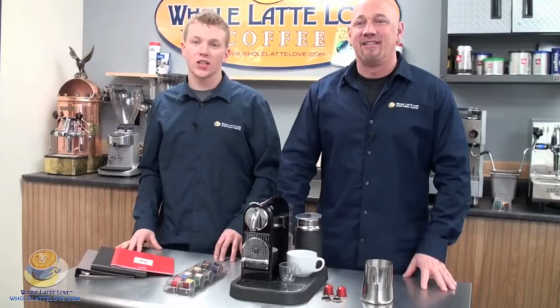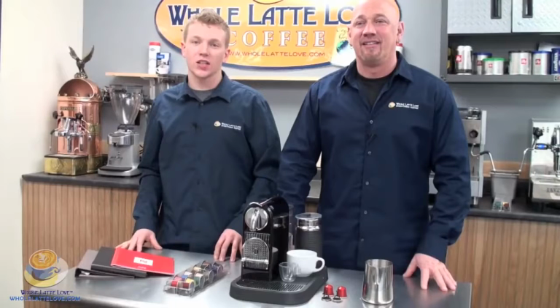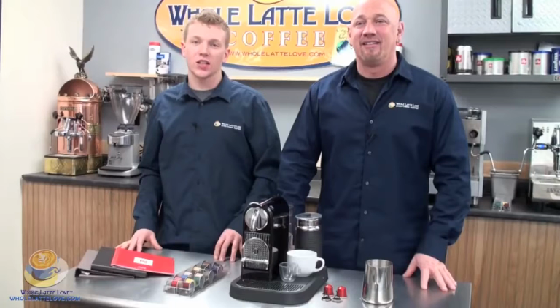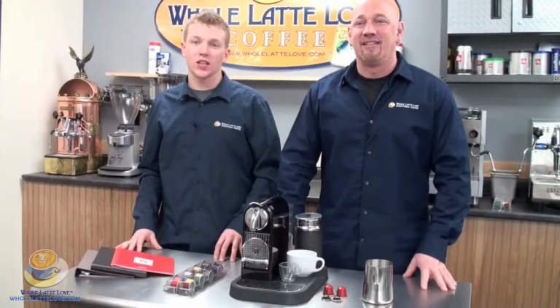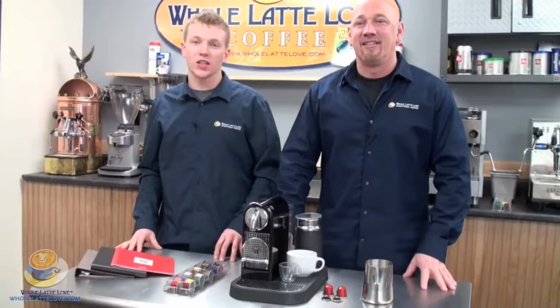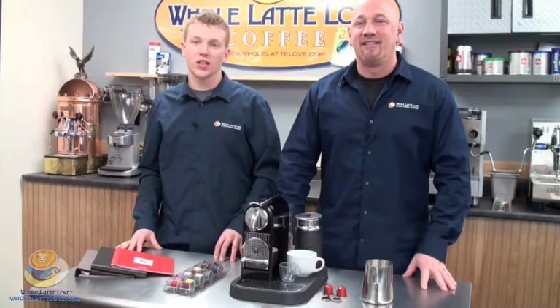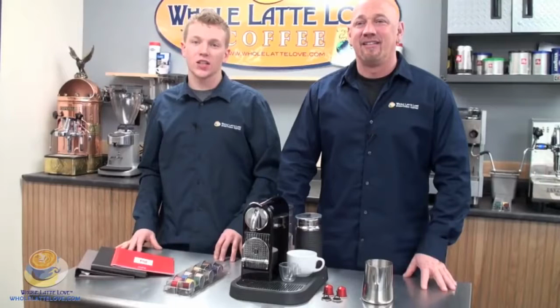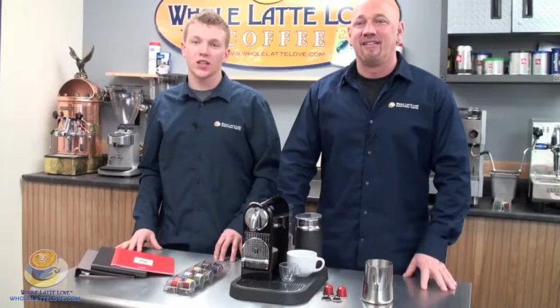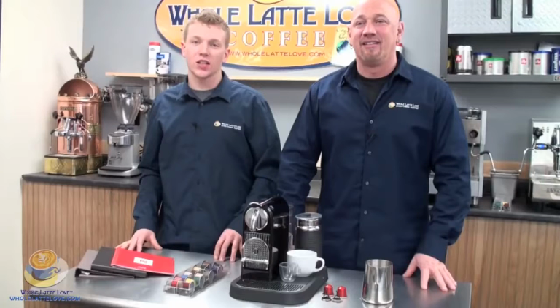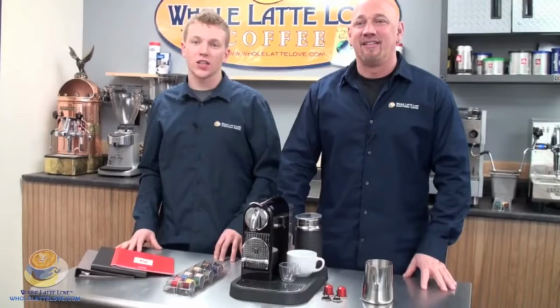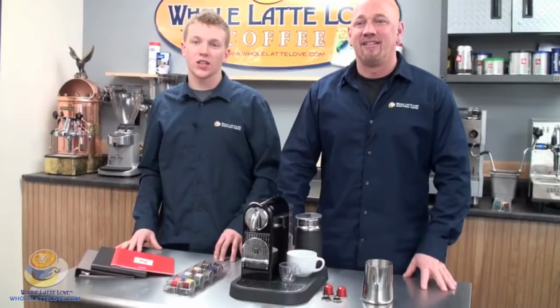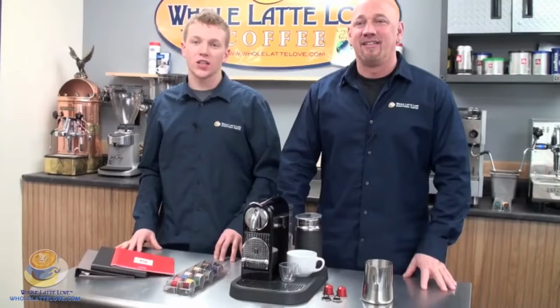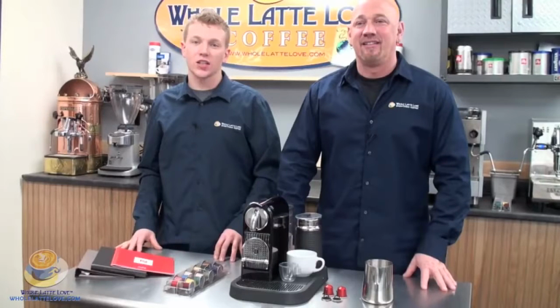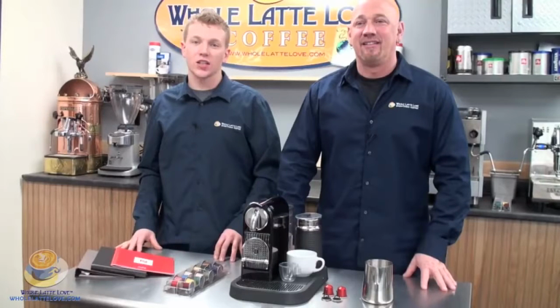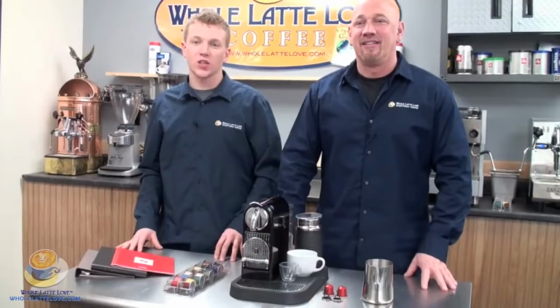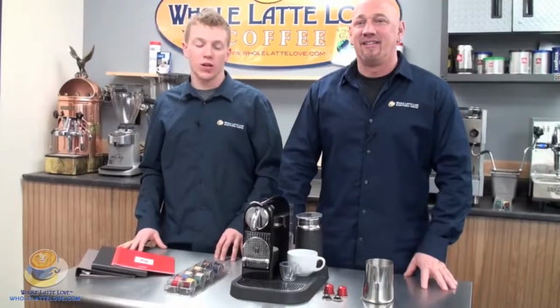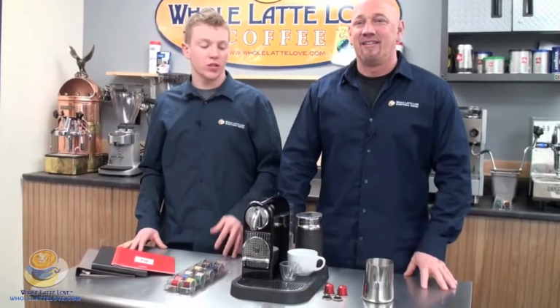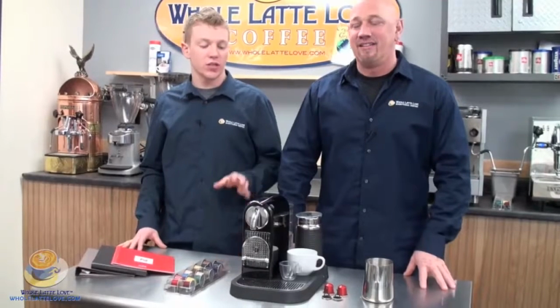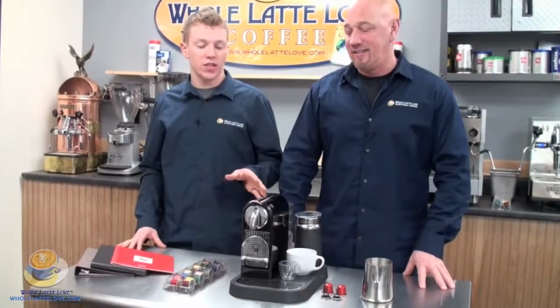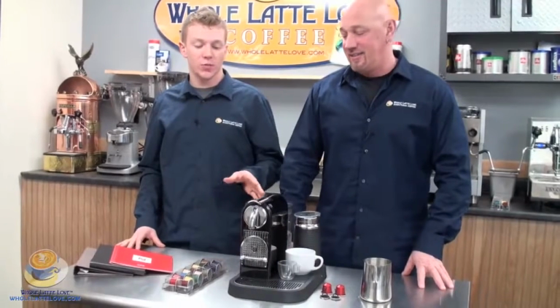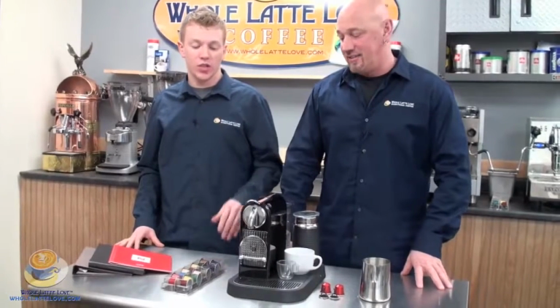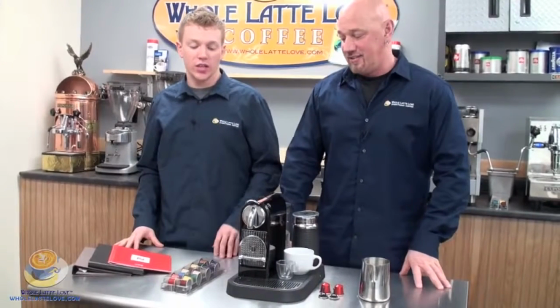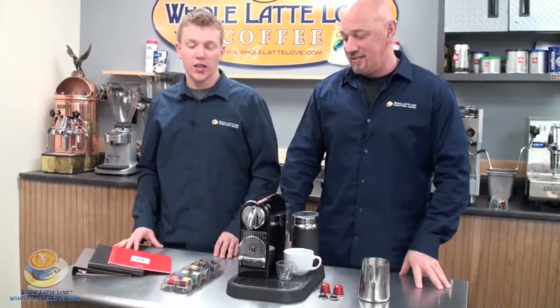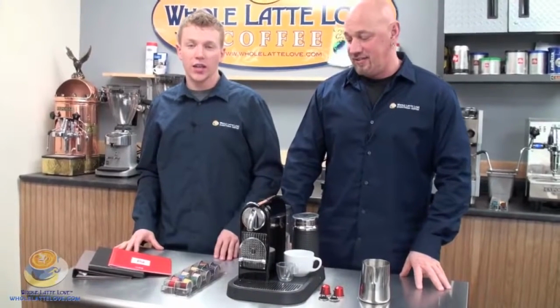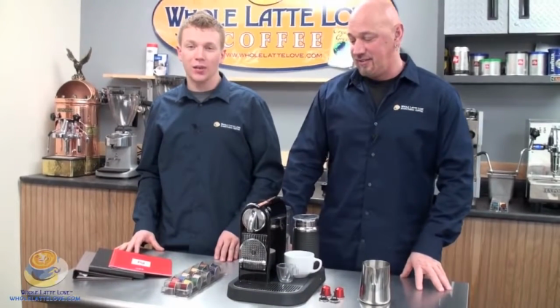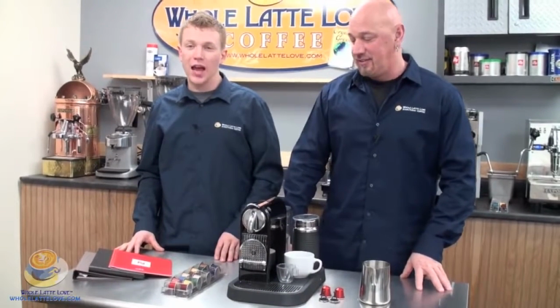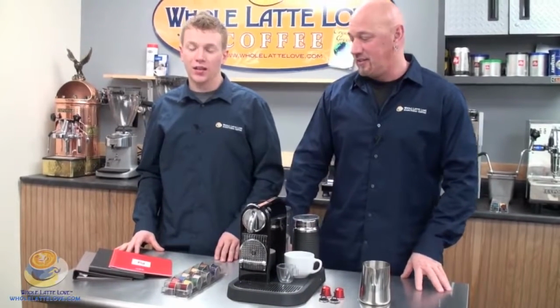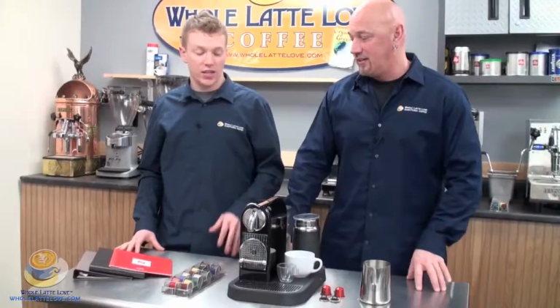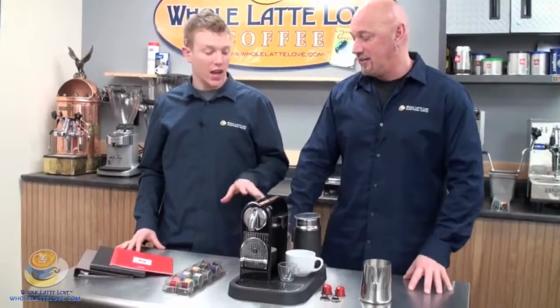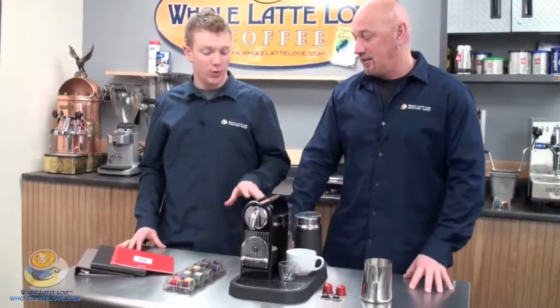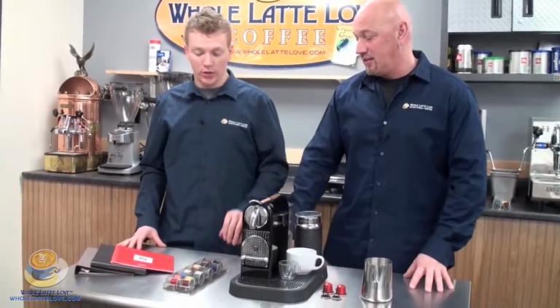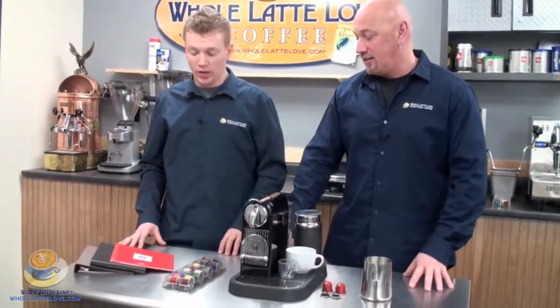Hi, I'm Randy. And I'm Zach. Today we're going to take a look at the Nespresso Satise machine in black, the combo unit.